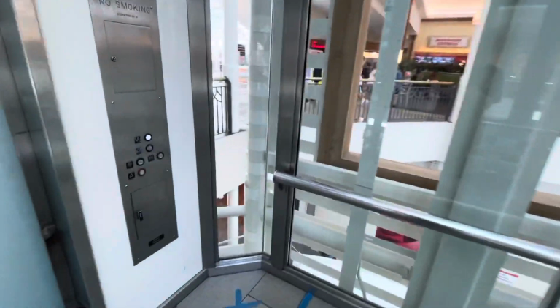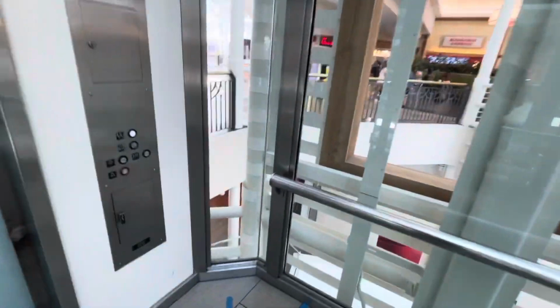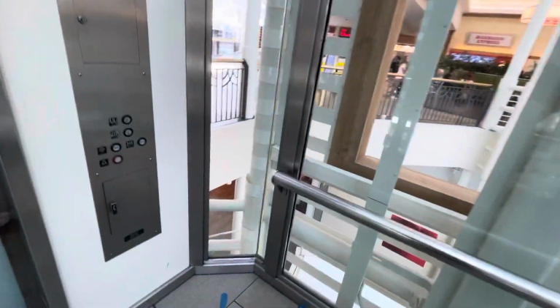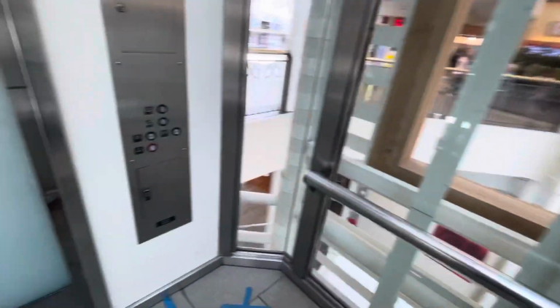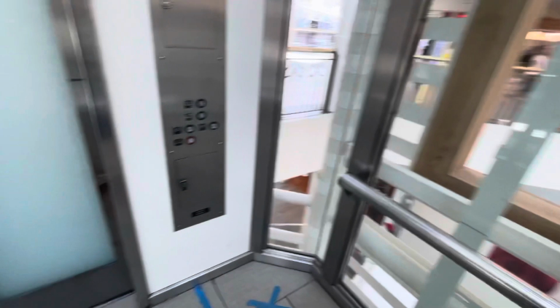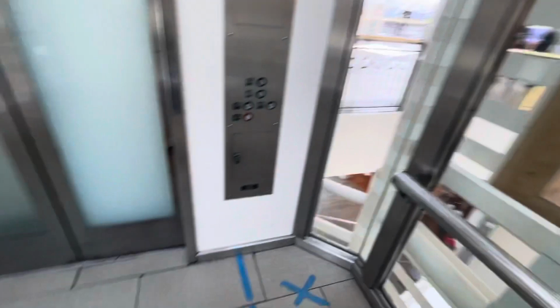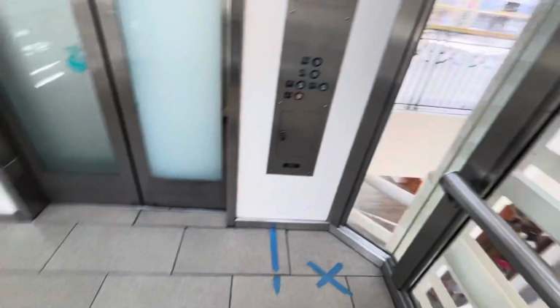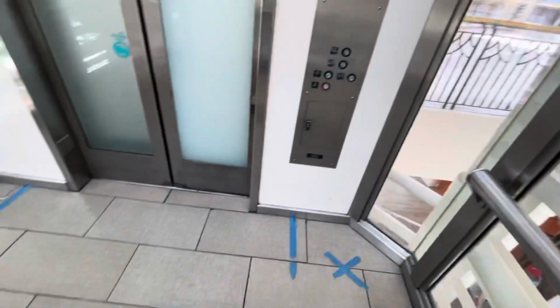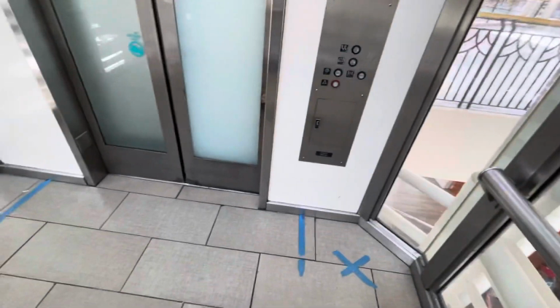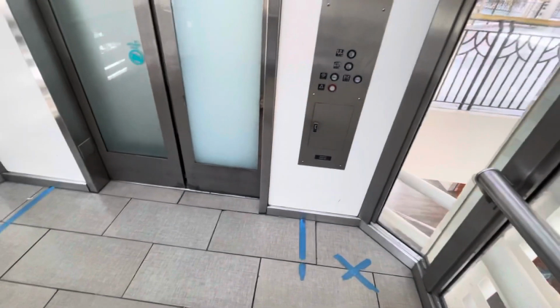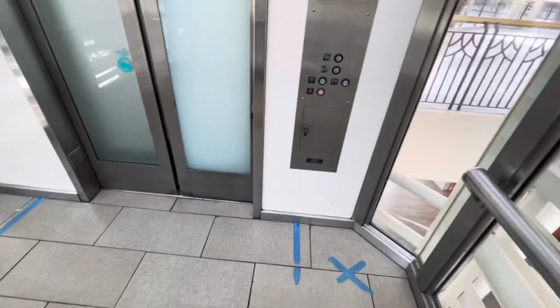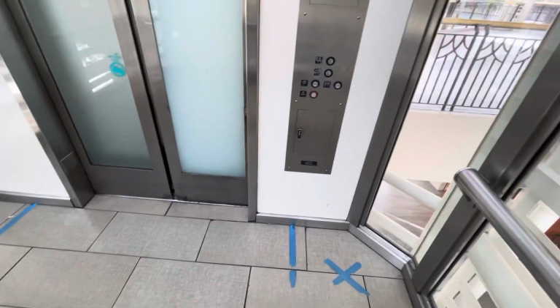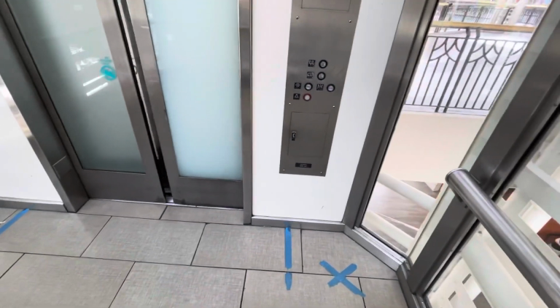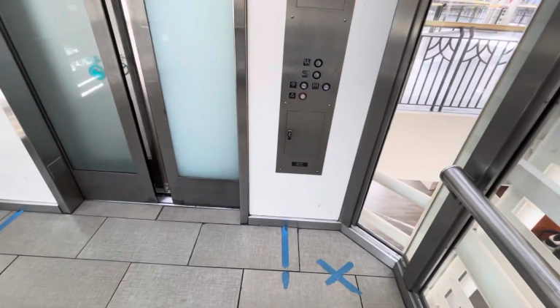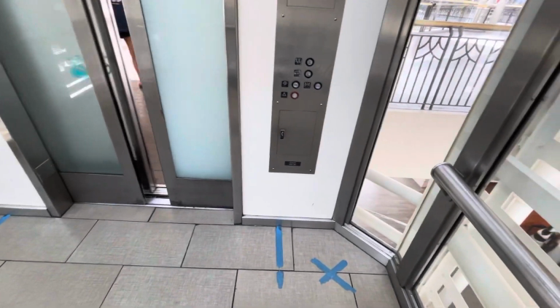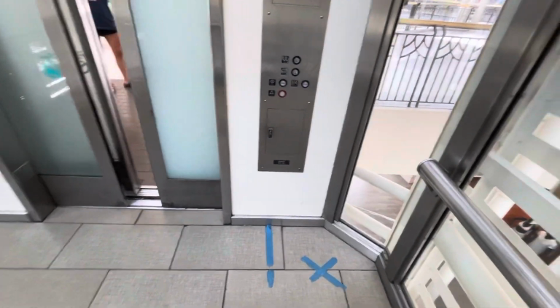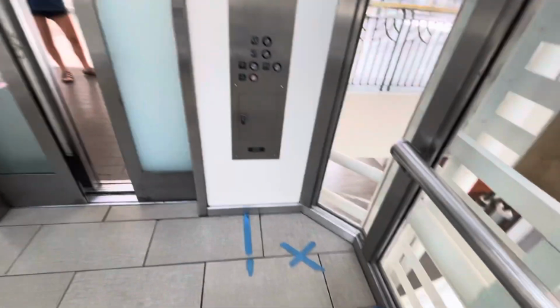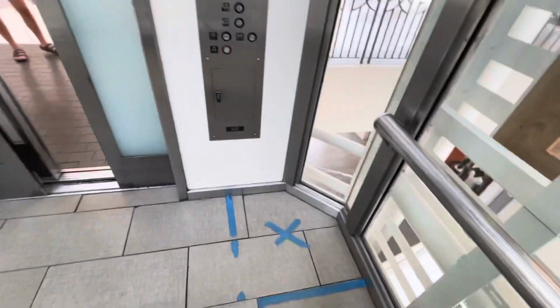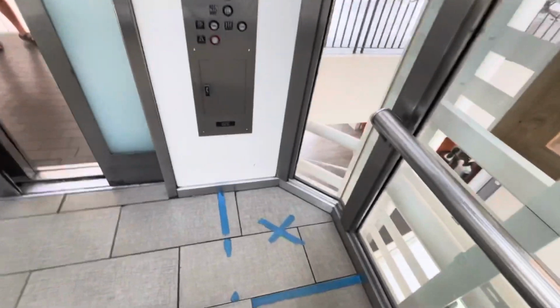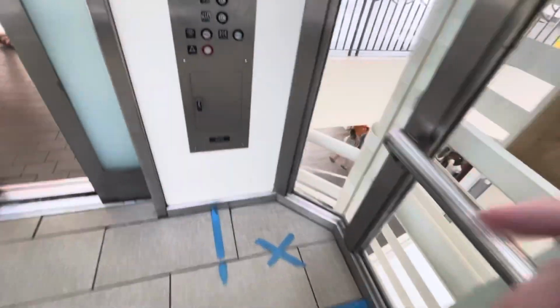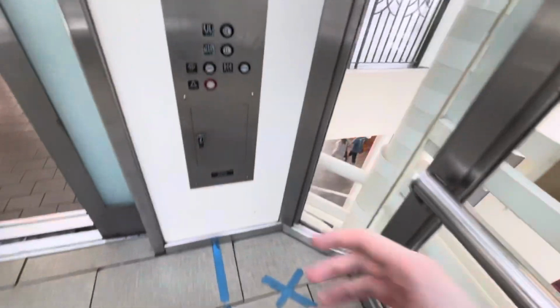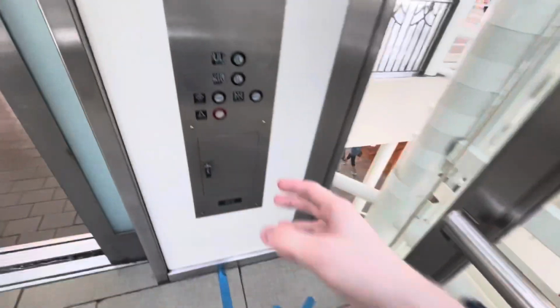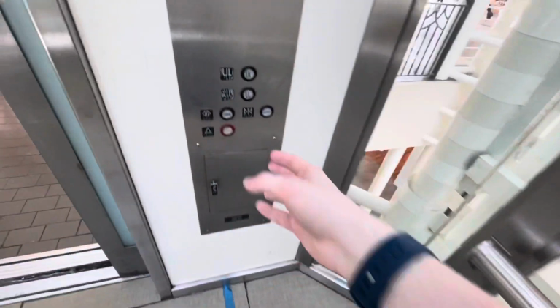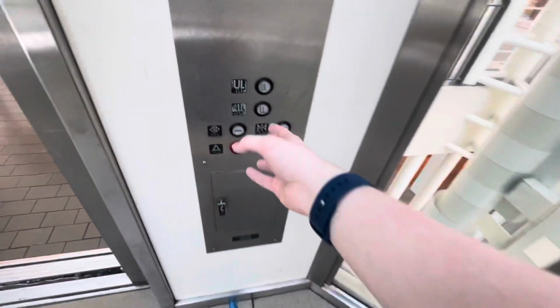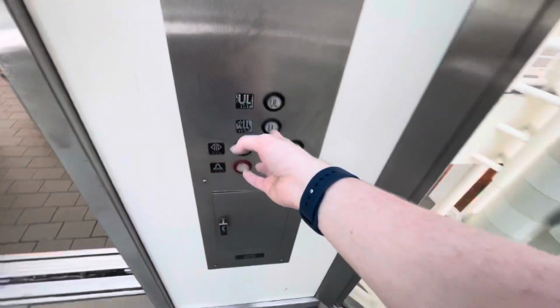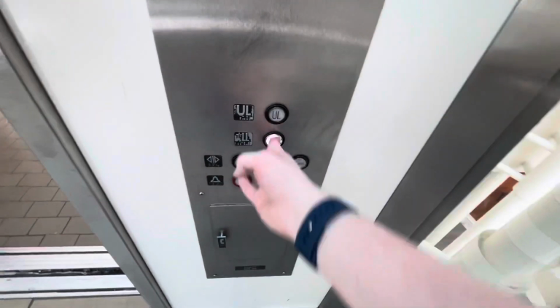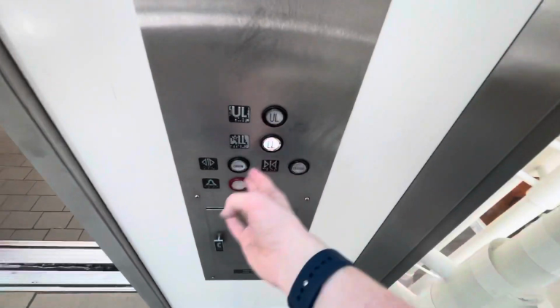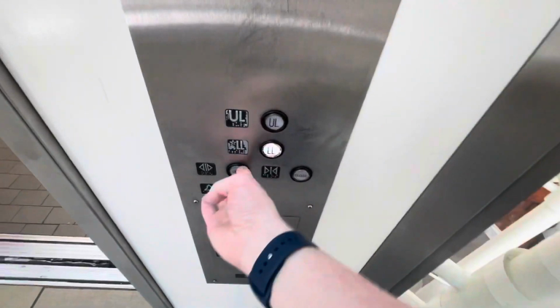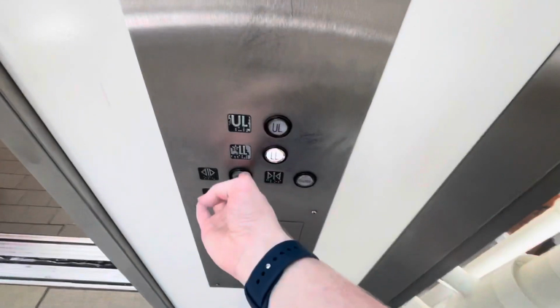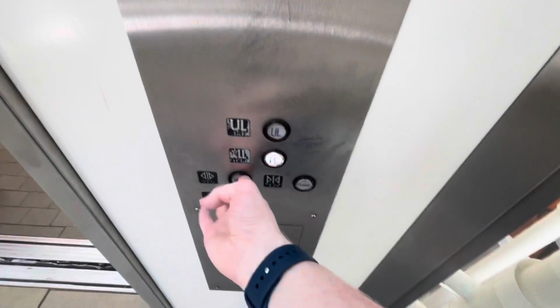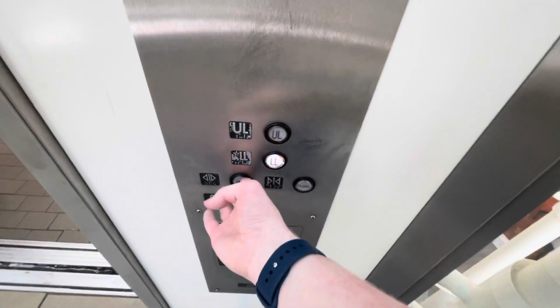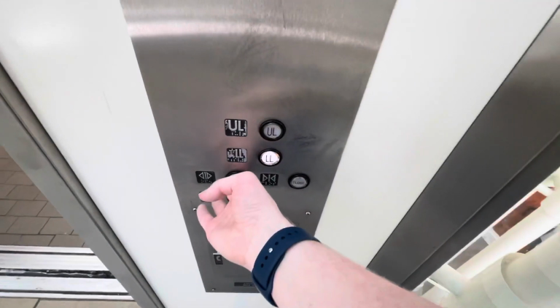I don't know if anybody's waiting. Coming in.